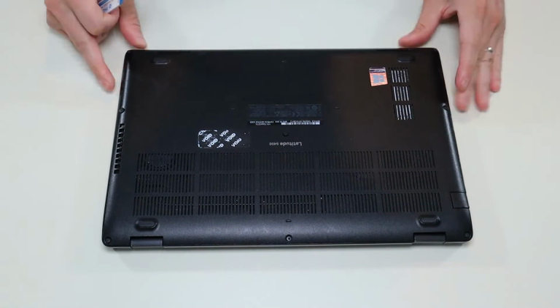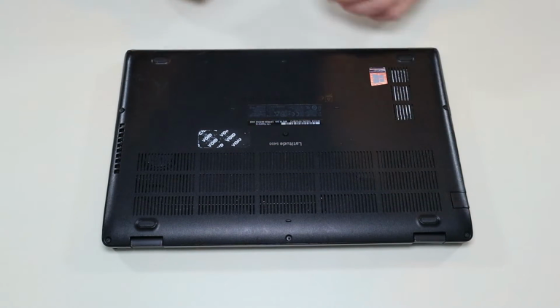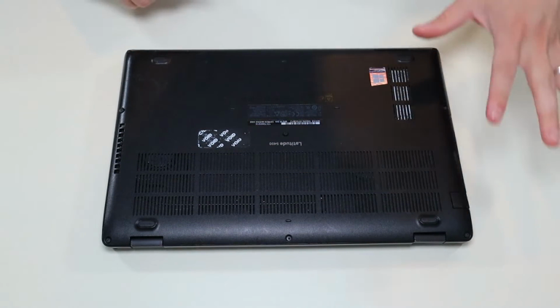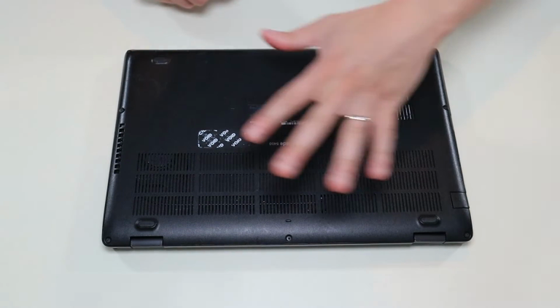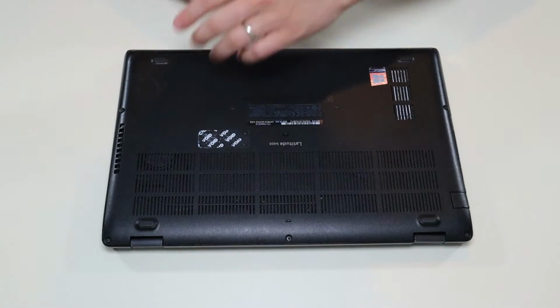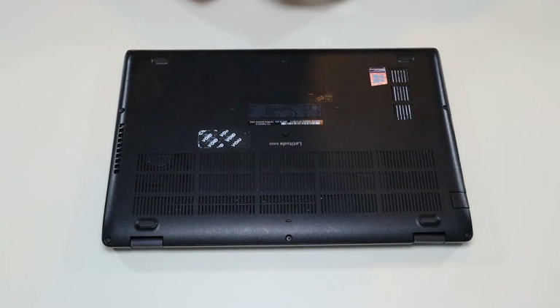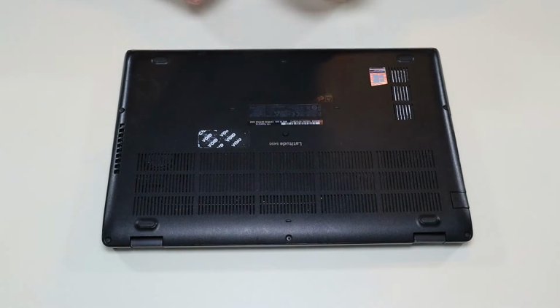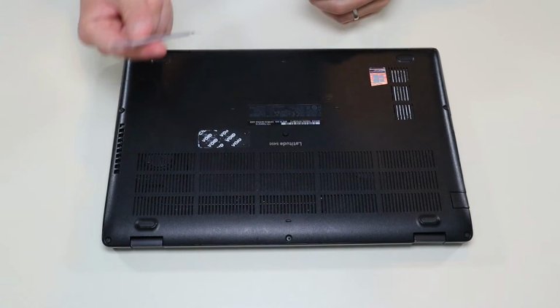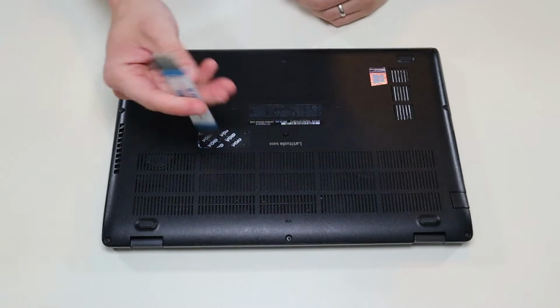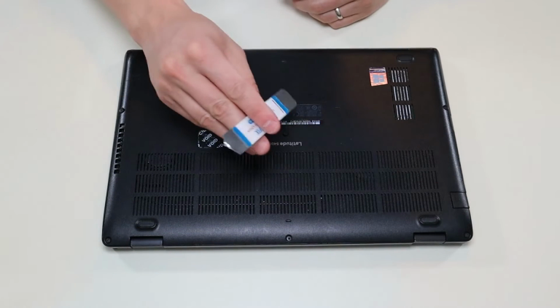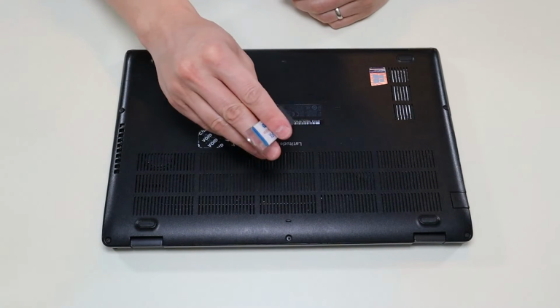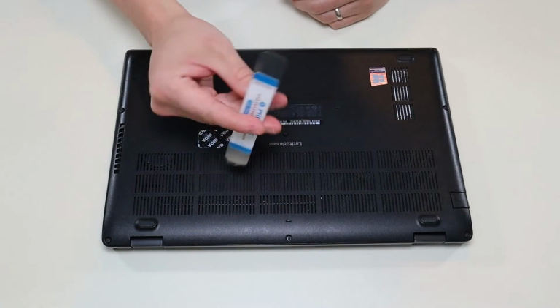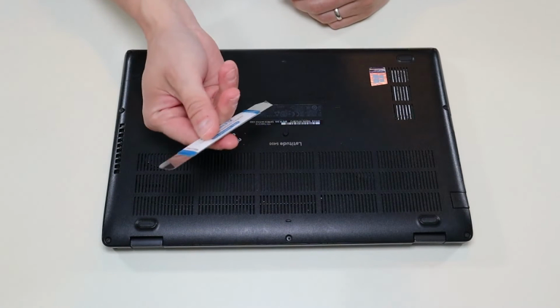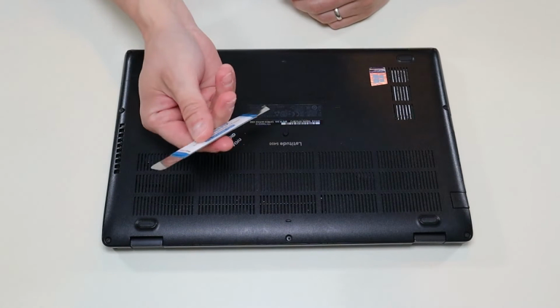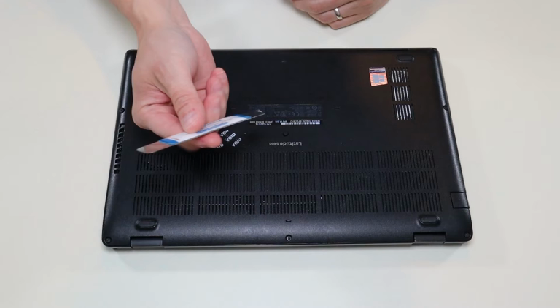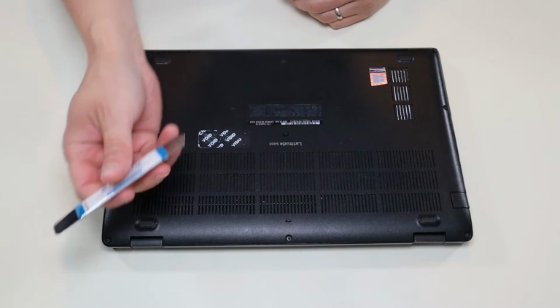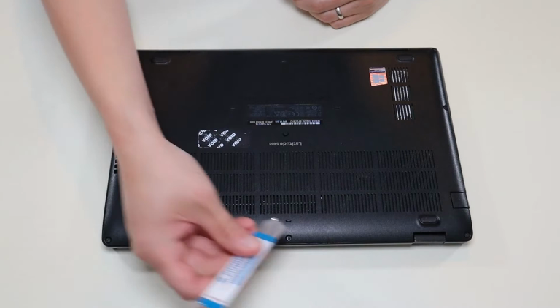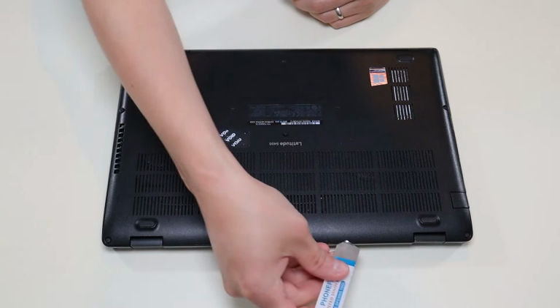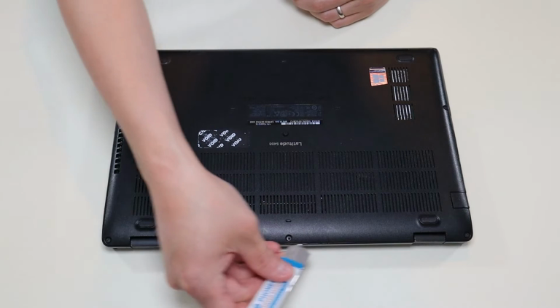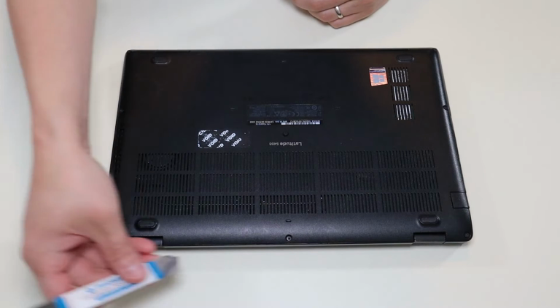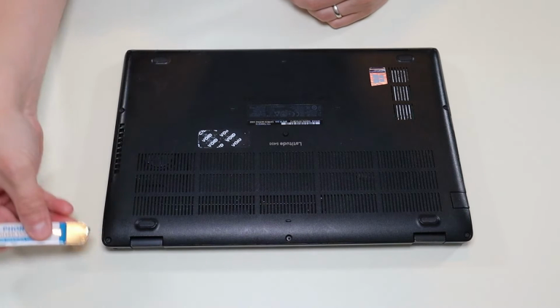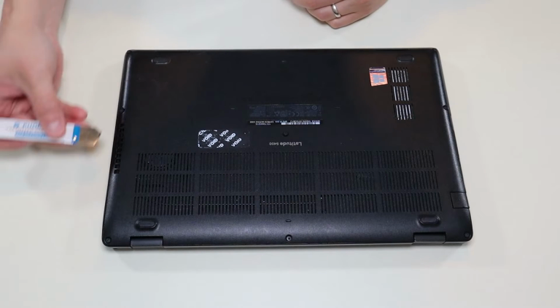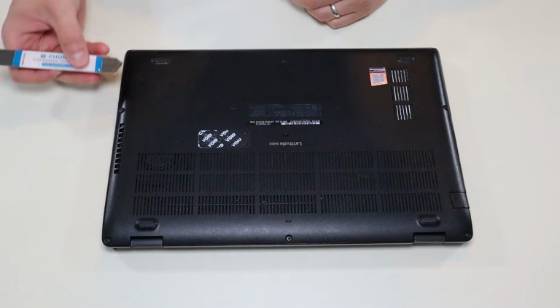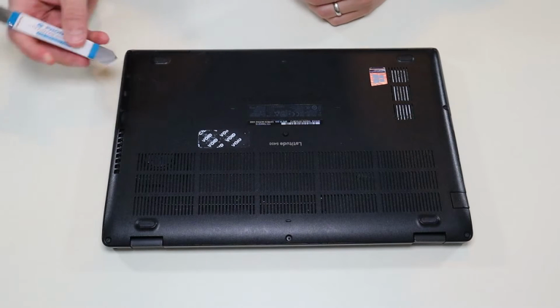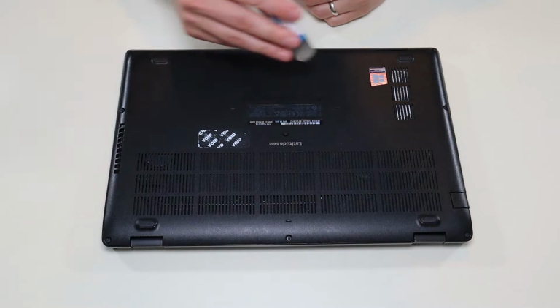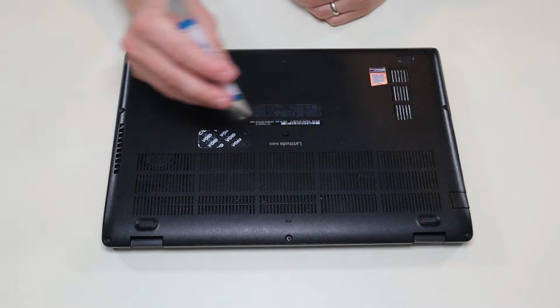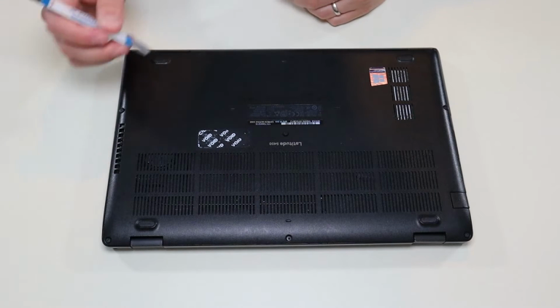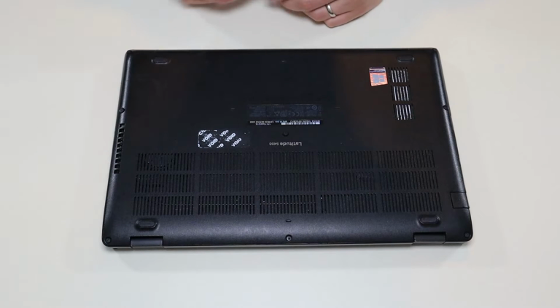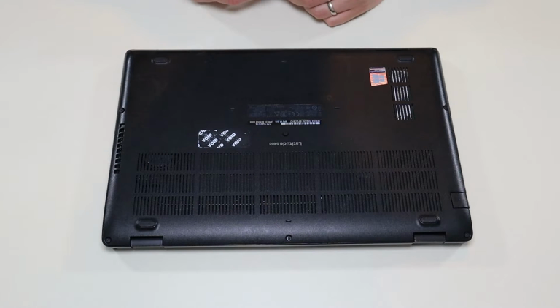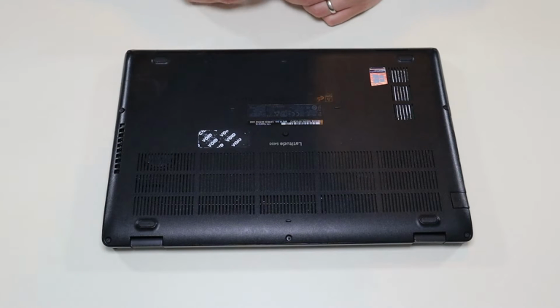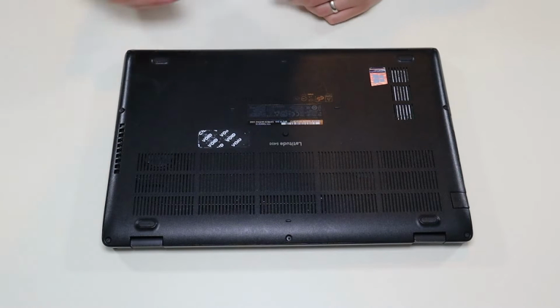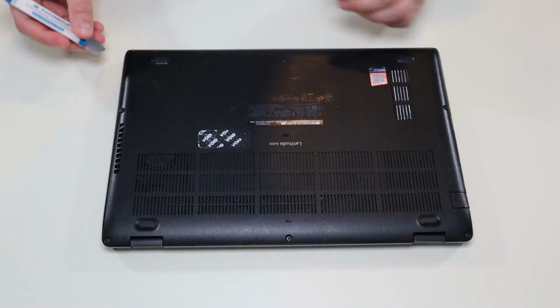After I've unscrewed all those, I'll take my small flat pry tool and go around the seam to pop up this bottom case.